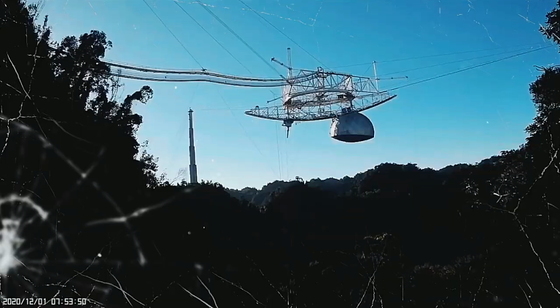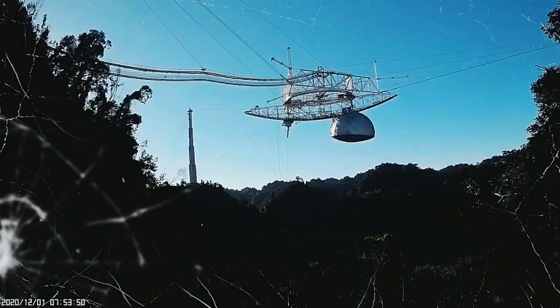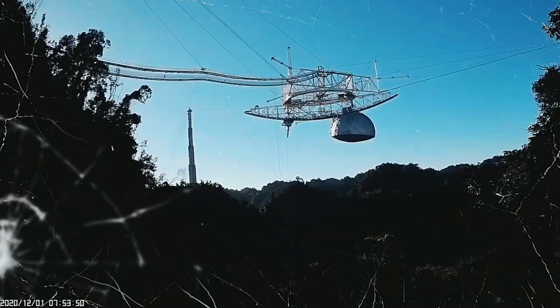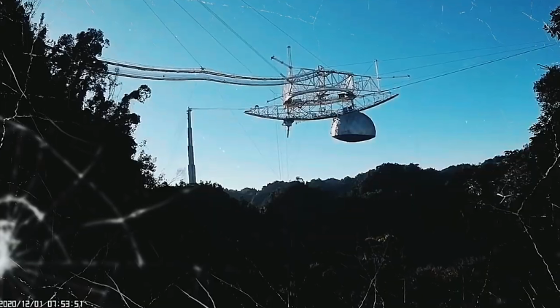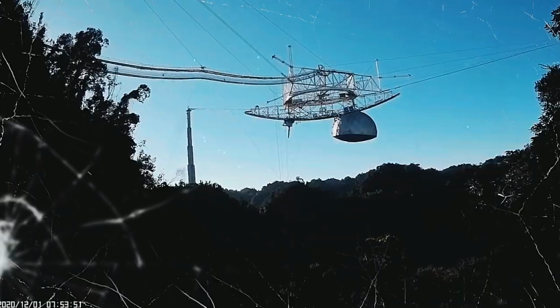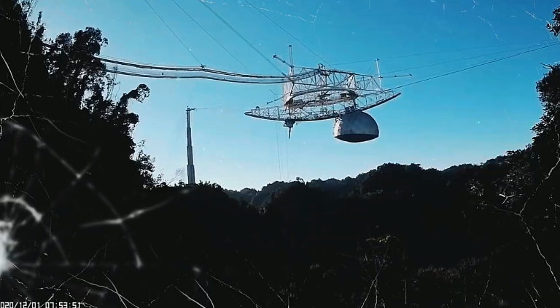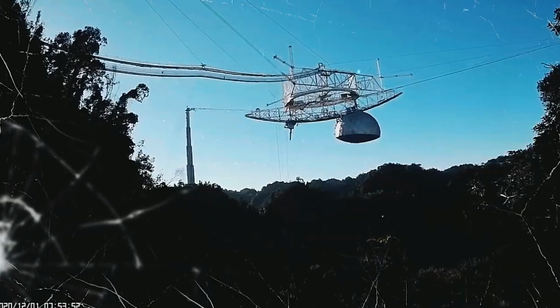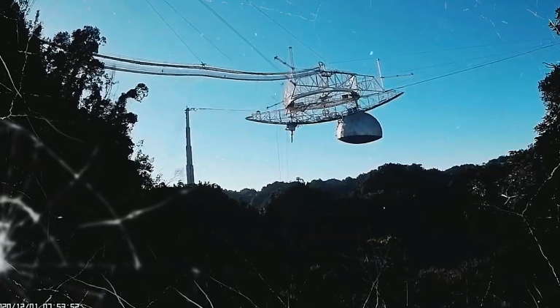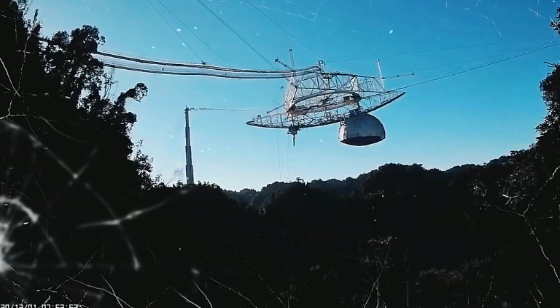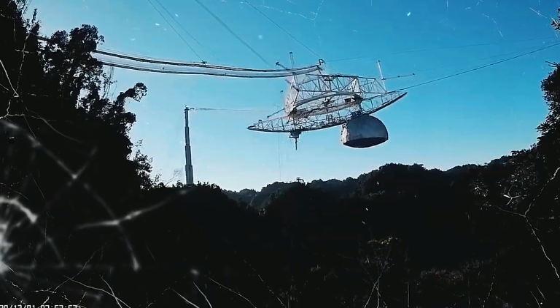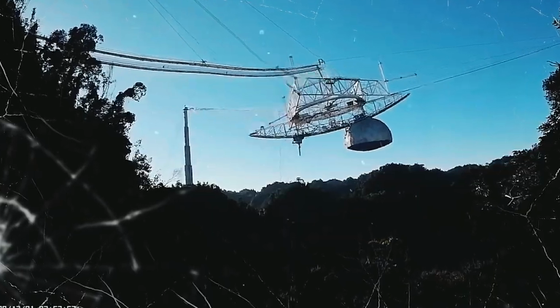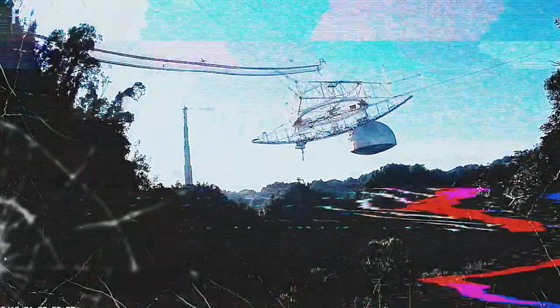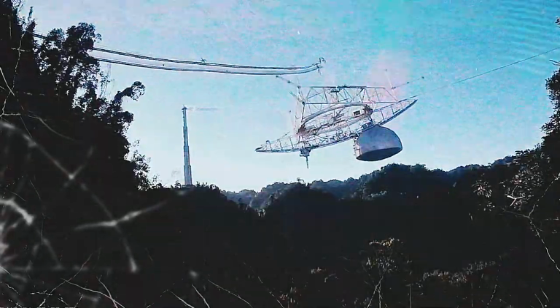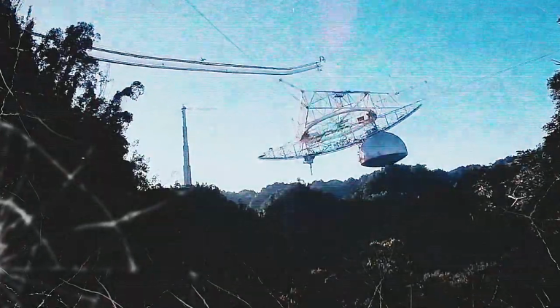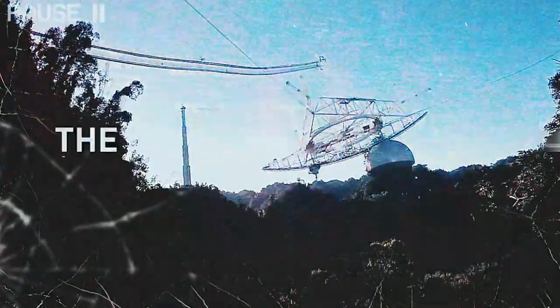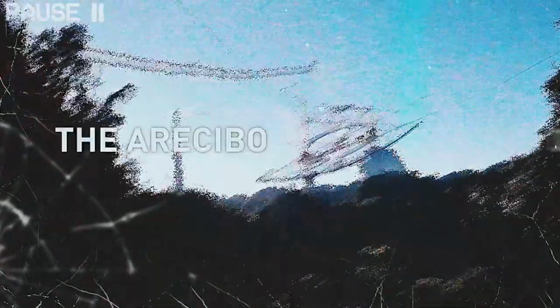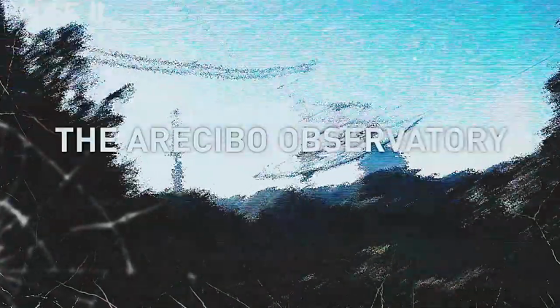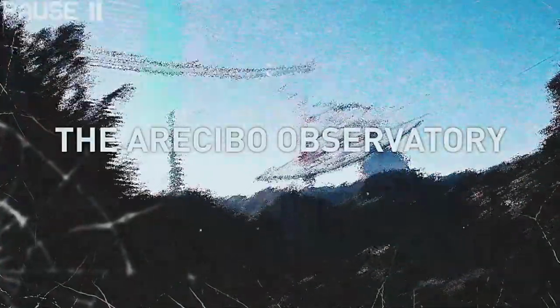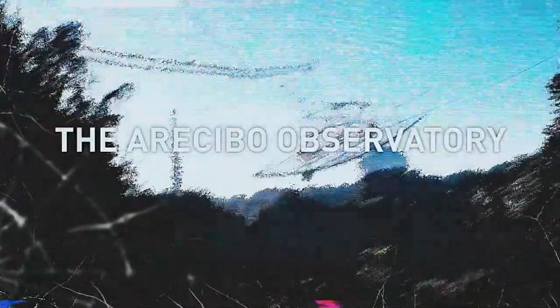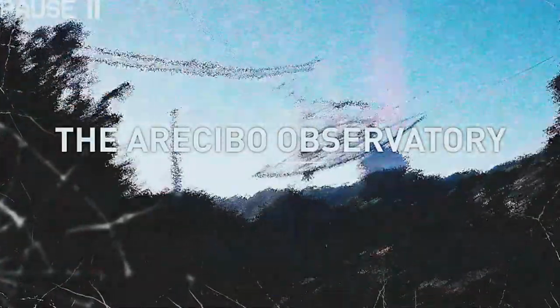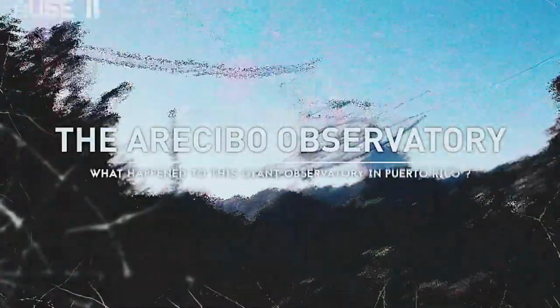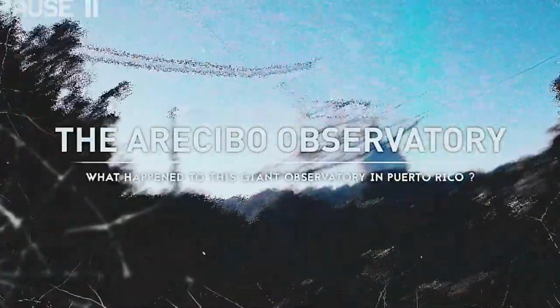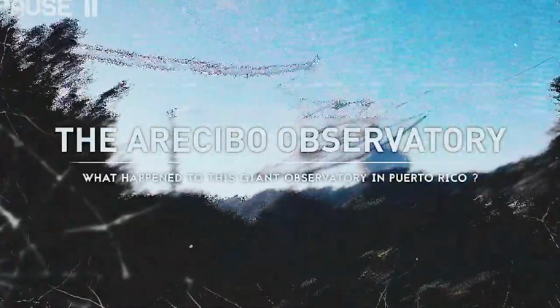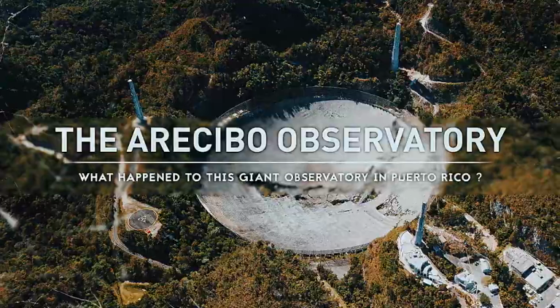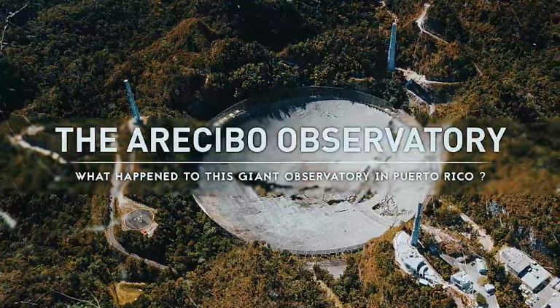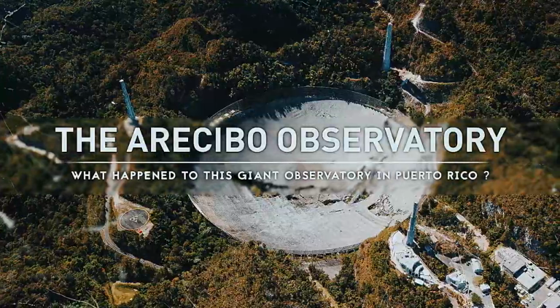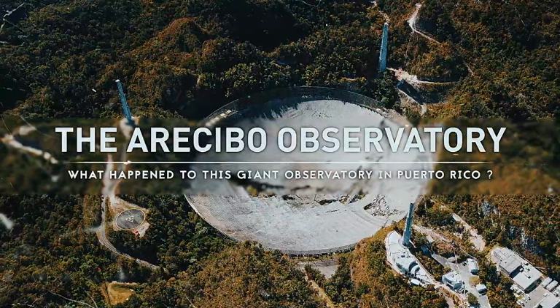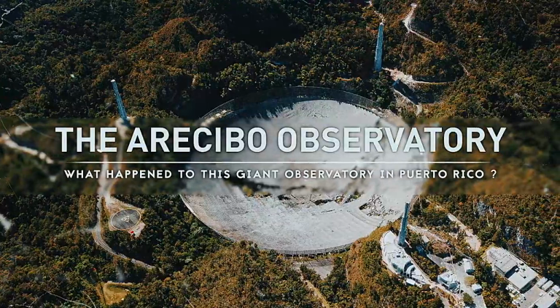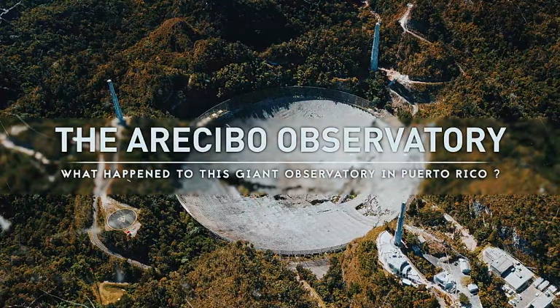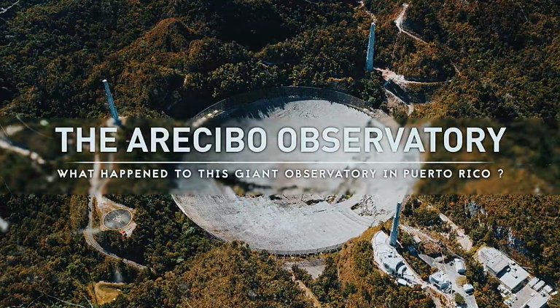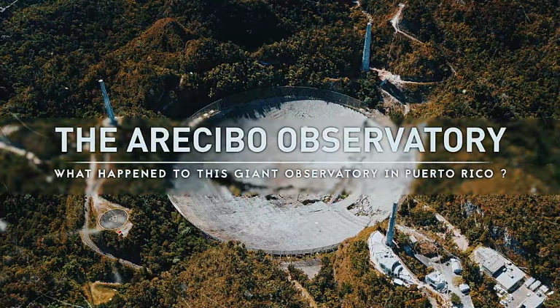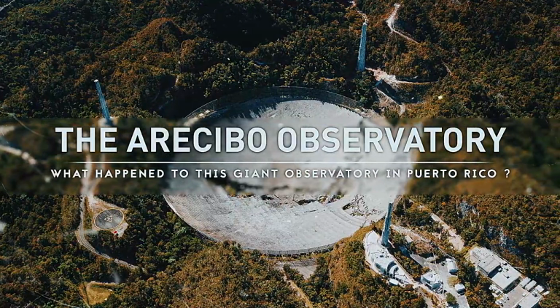Today, we are going to the mountains of Puerto Rico to explore one of the most iconic telescope observatories in the world.